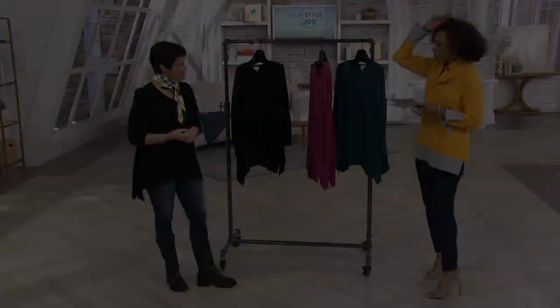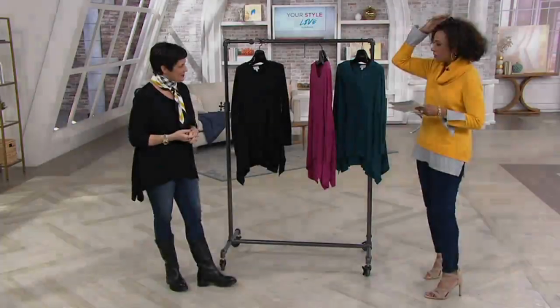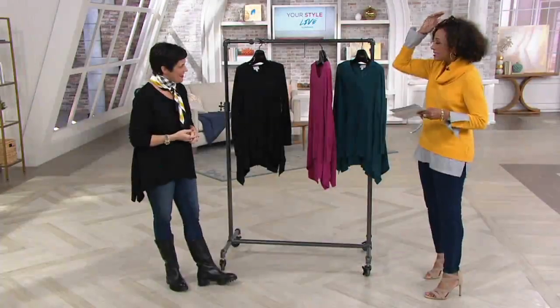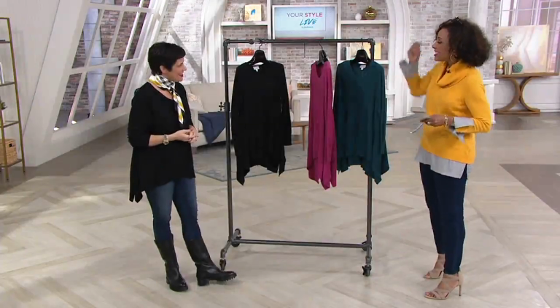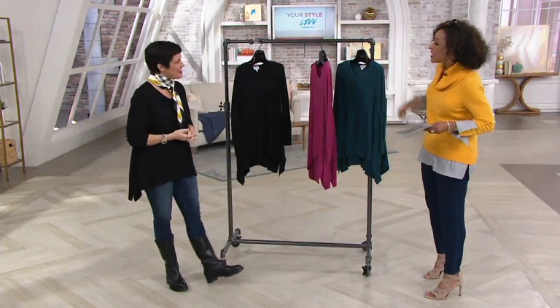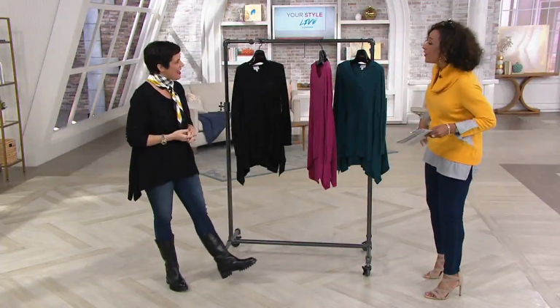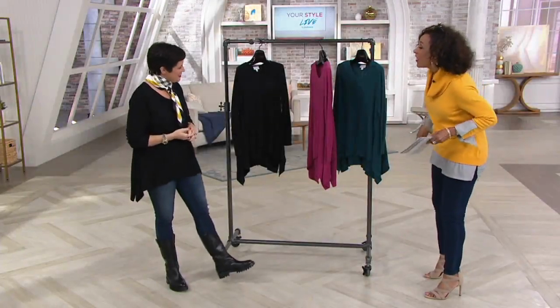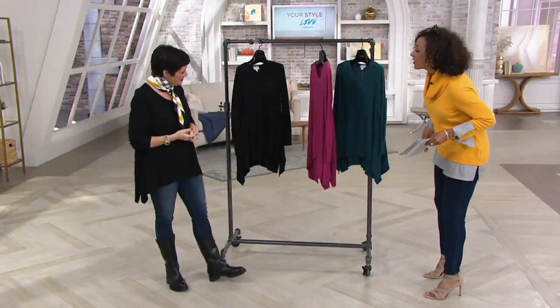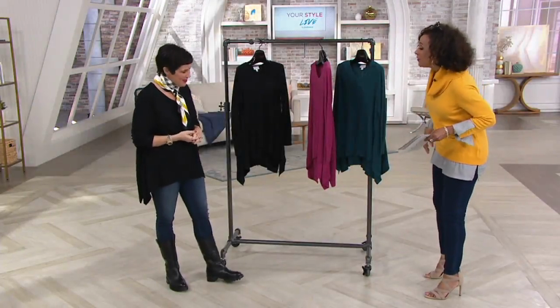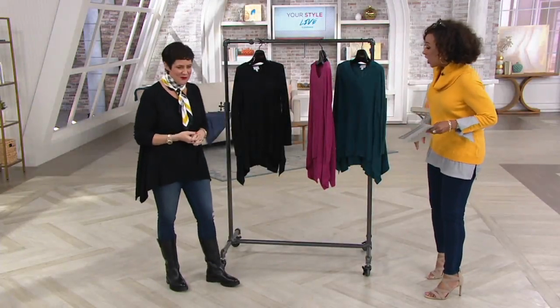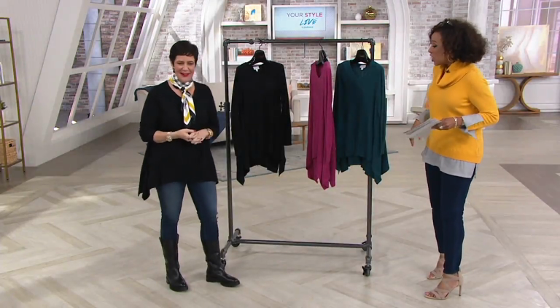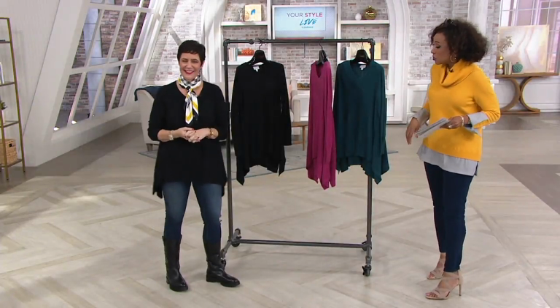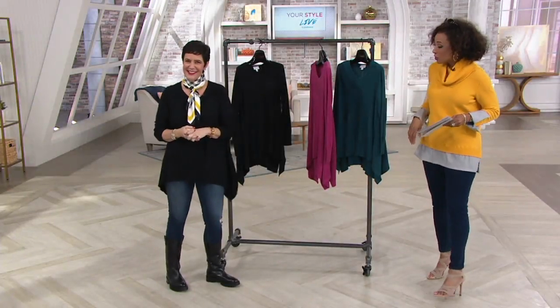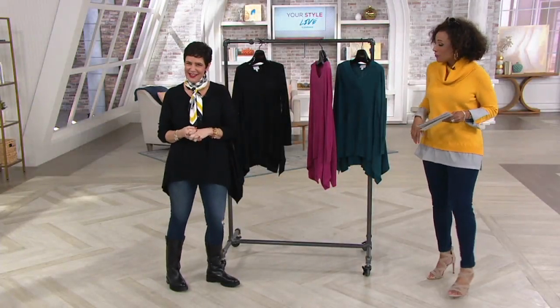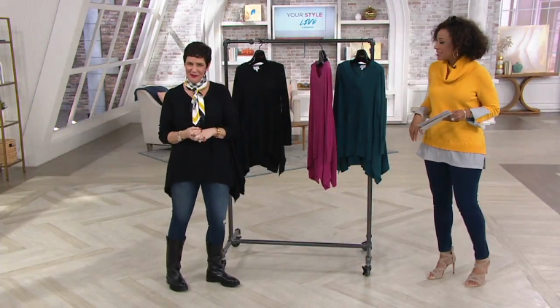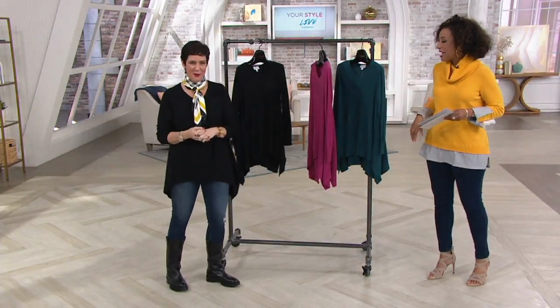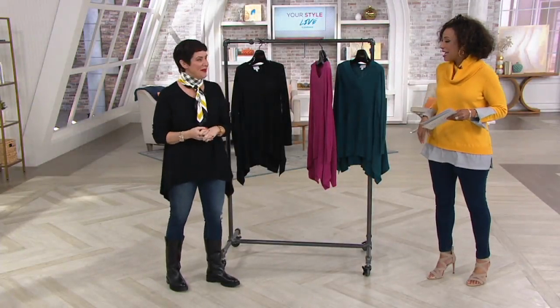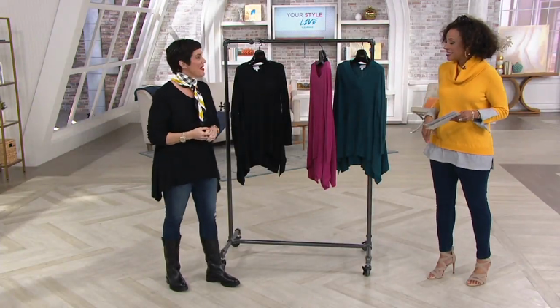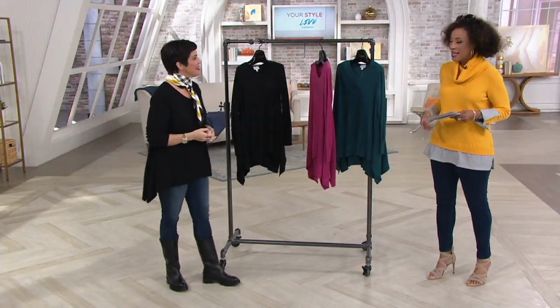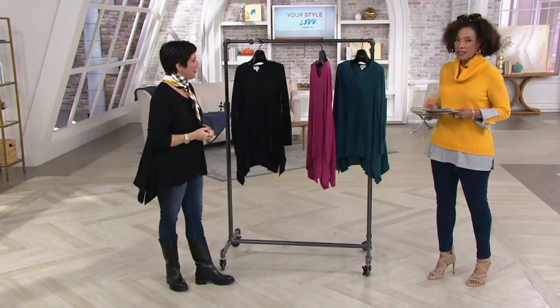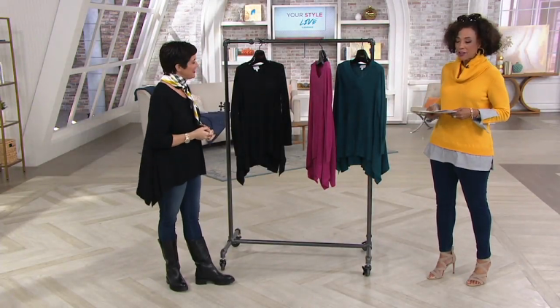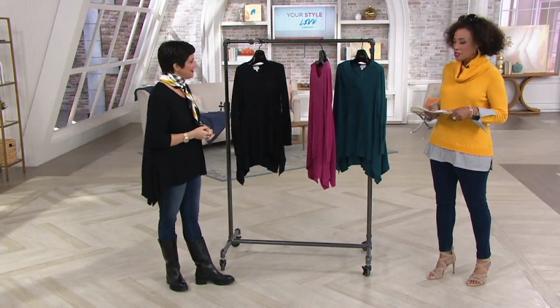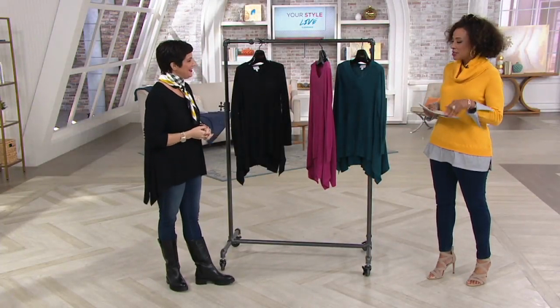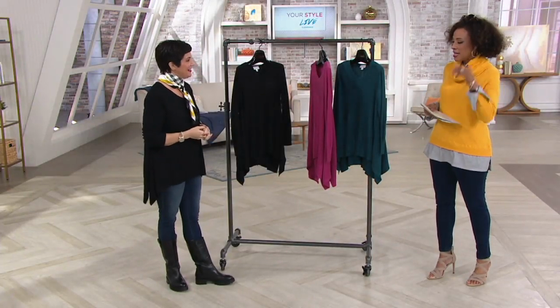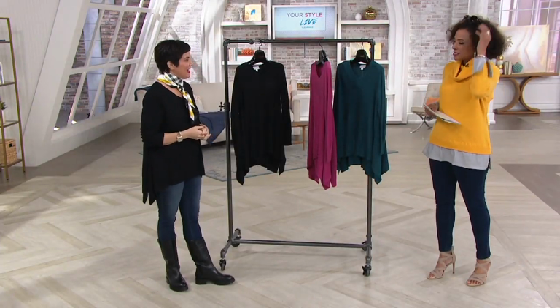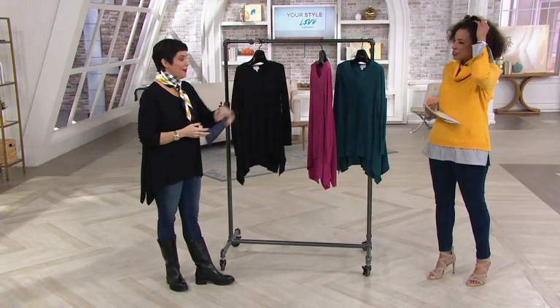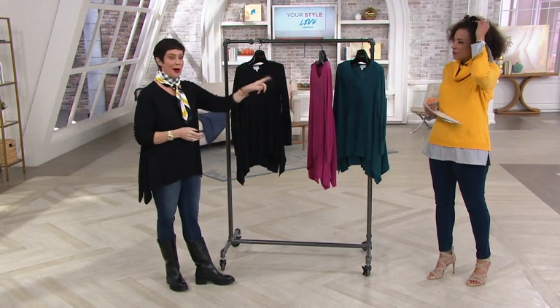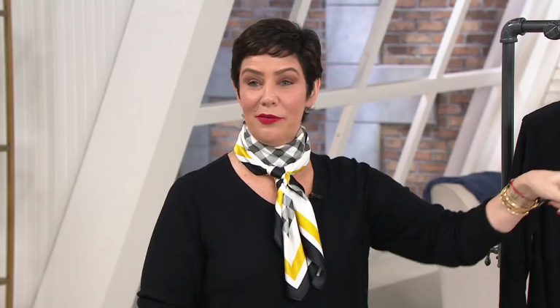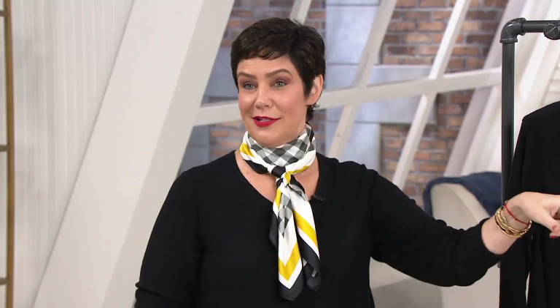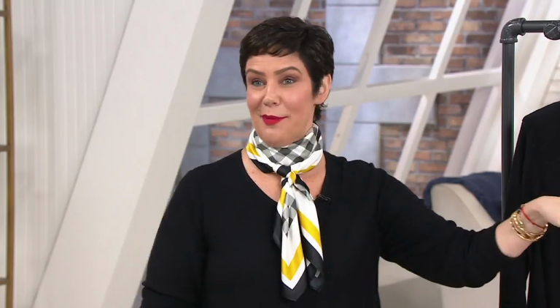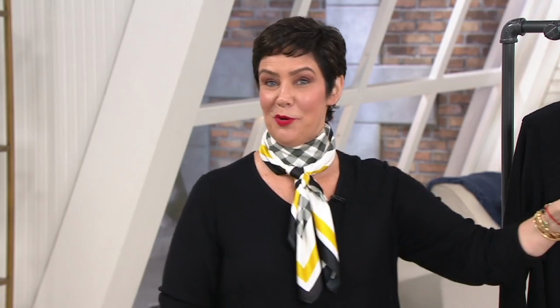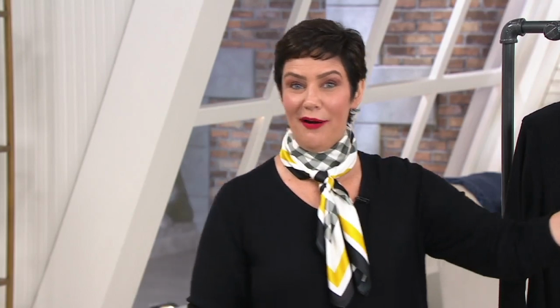Wonderful to see you. Thank you, likewise. You look fantastic. I love our show today. I bought the top you're wearing.